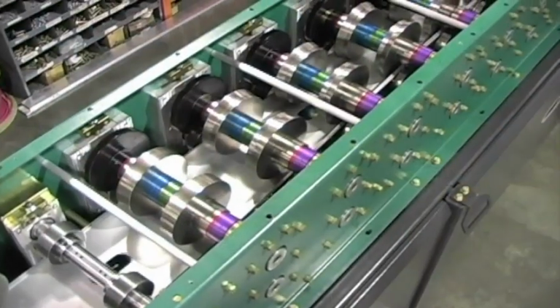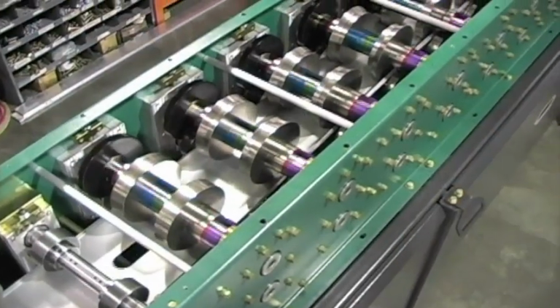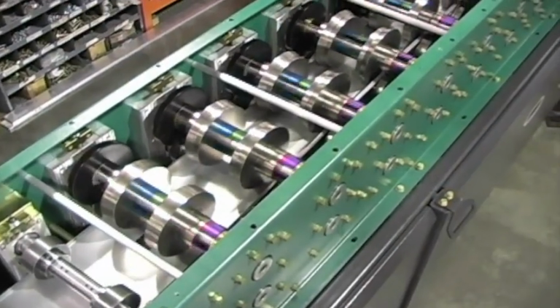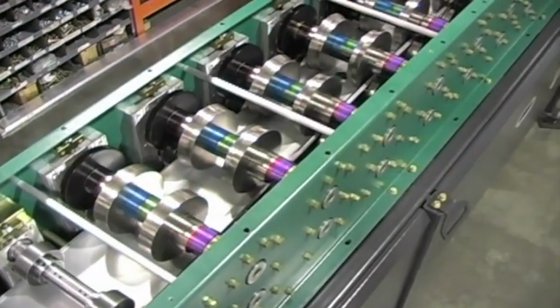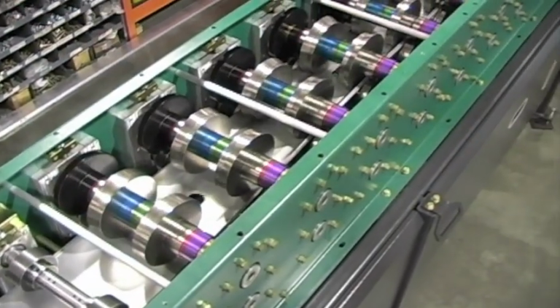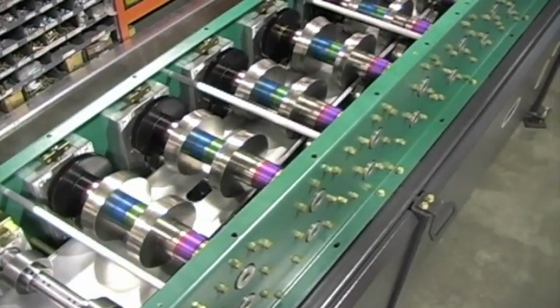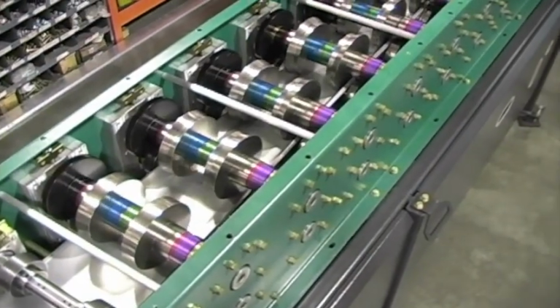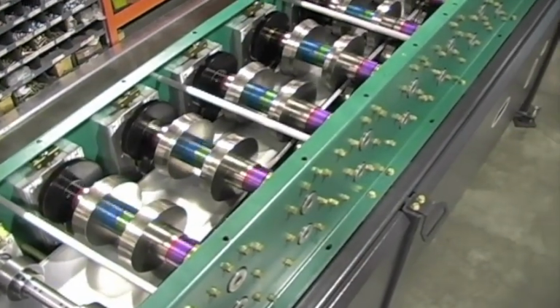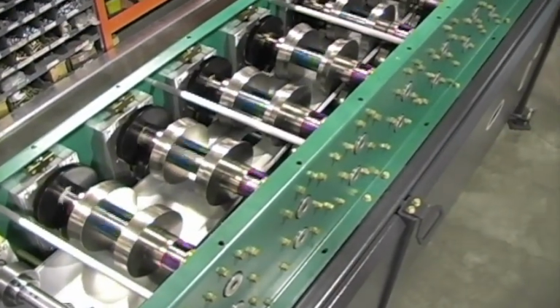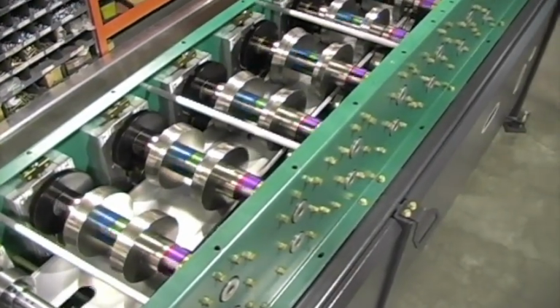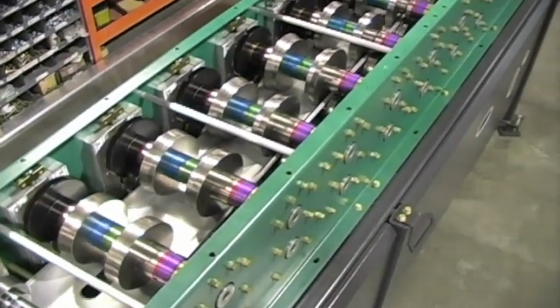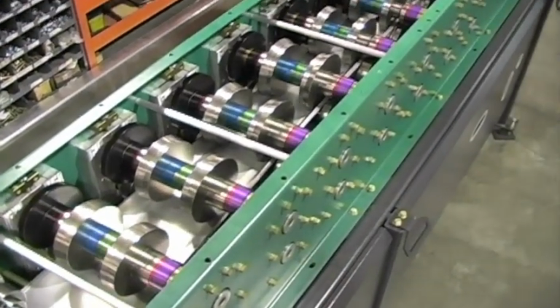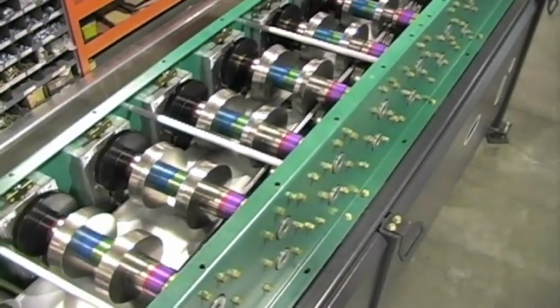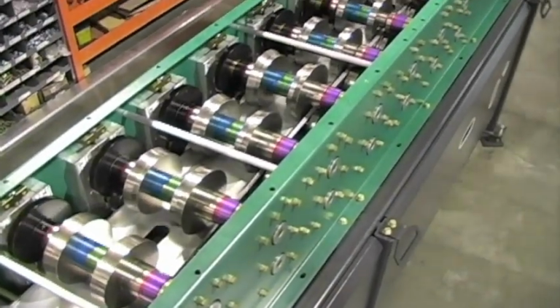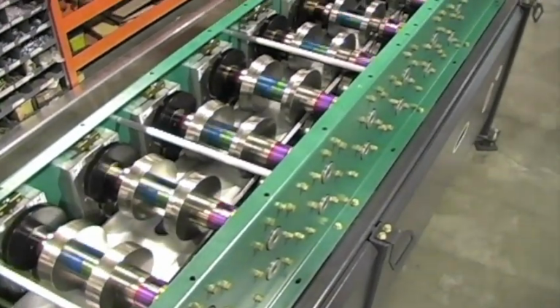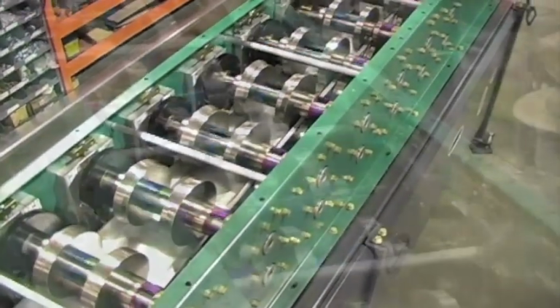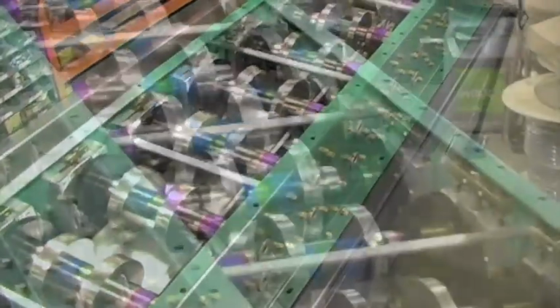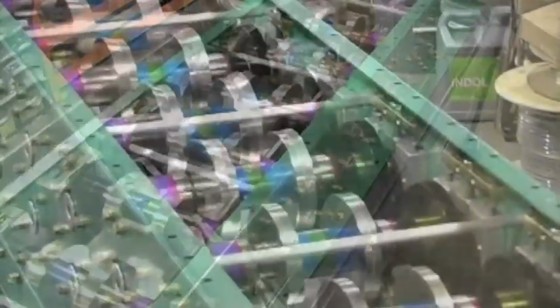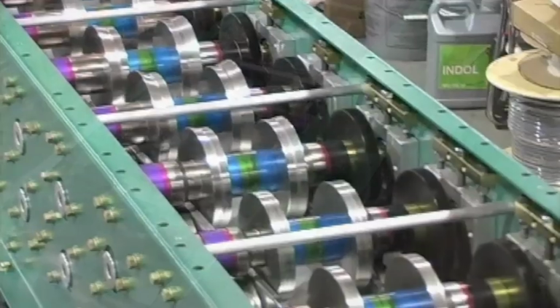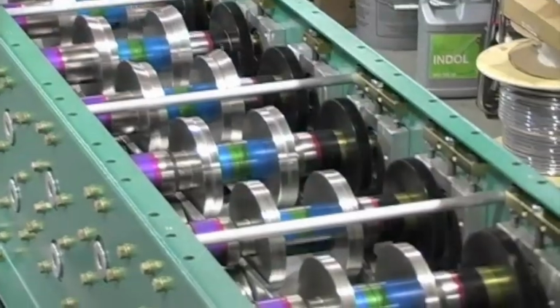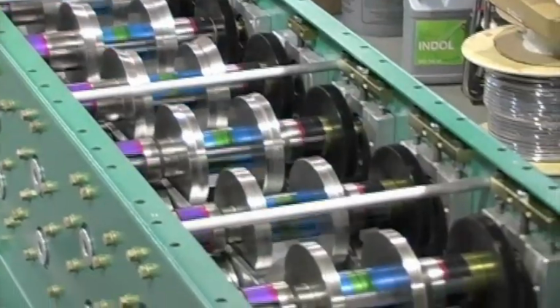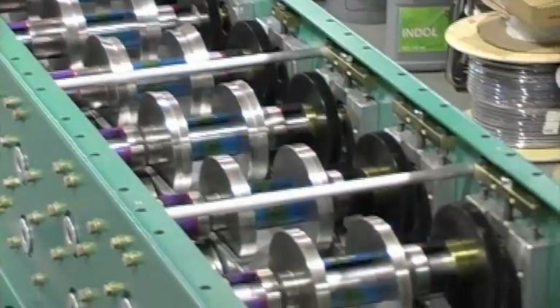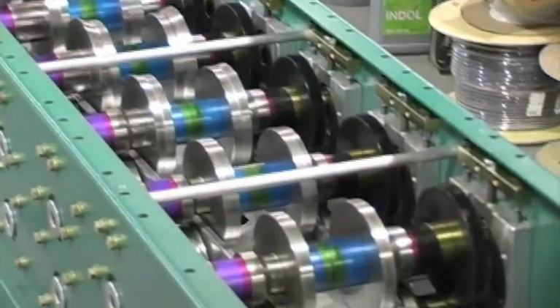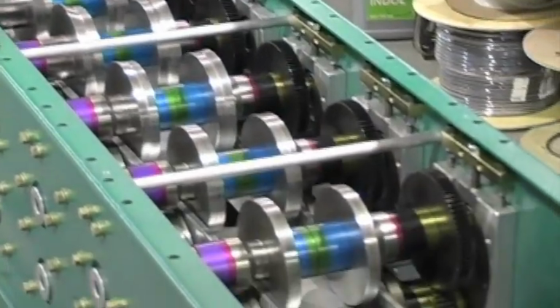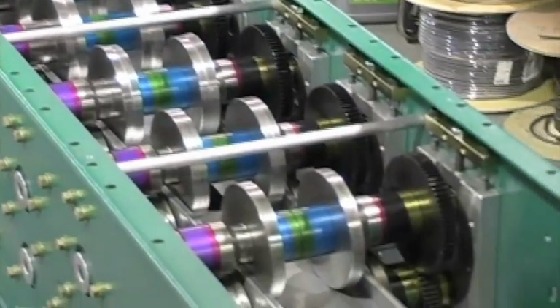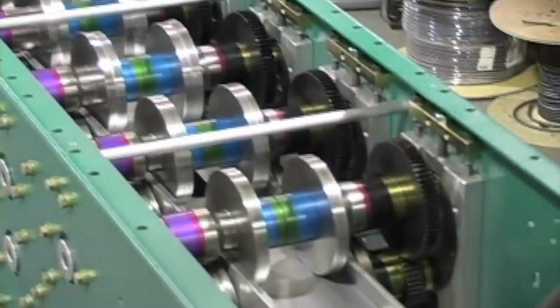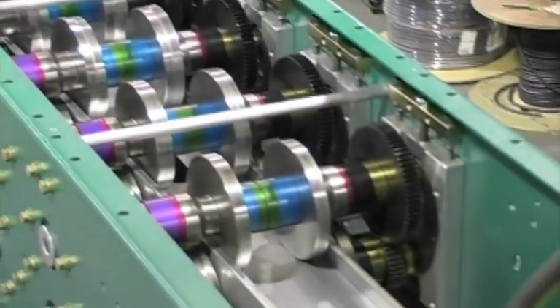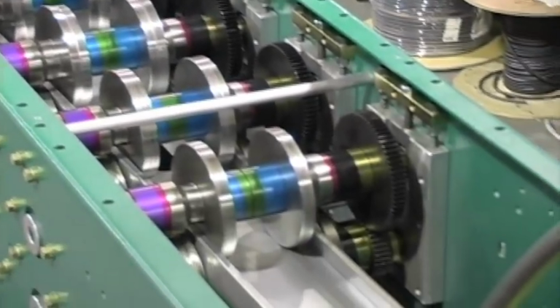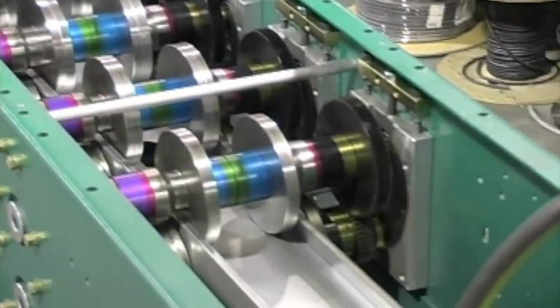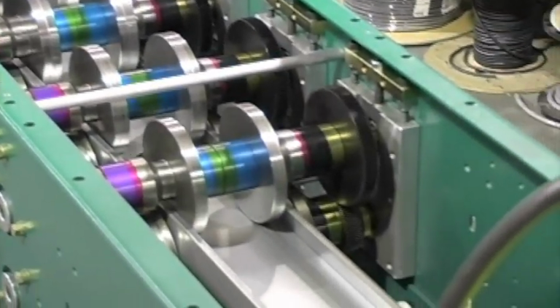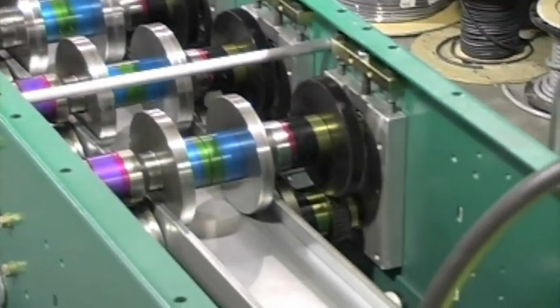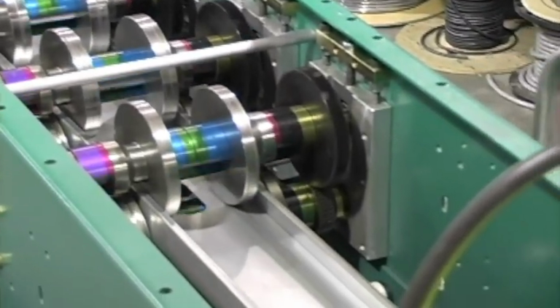To ensure the highest quality and maximum life of the machine, all parts are manufactured in house and all rollers are nitride hardened.